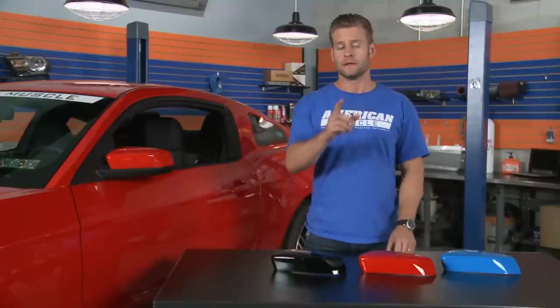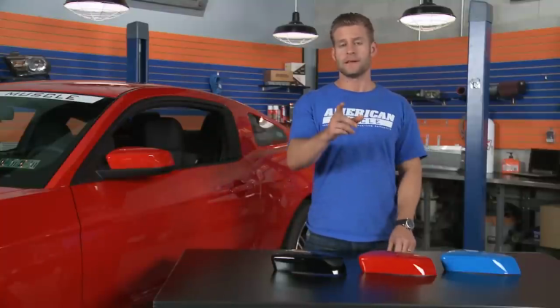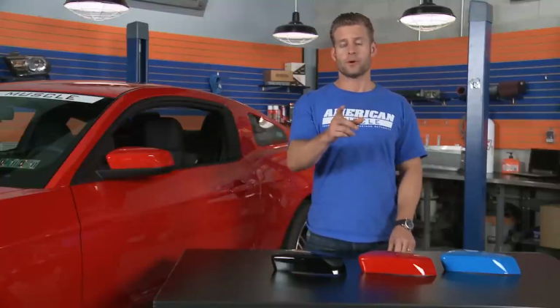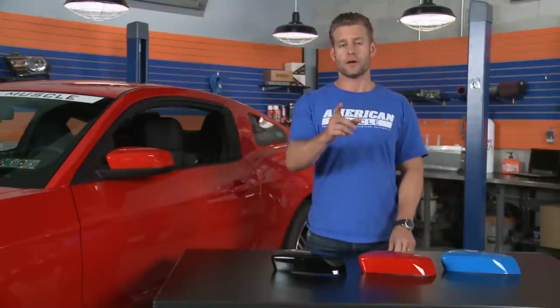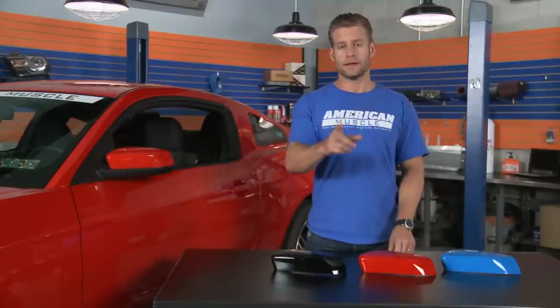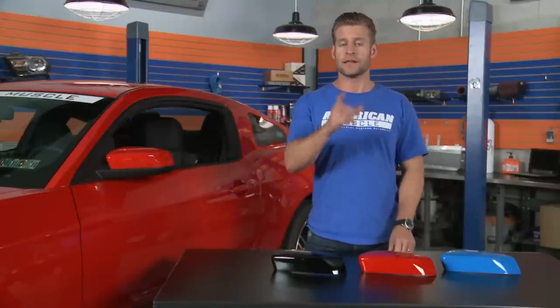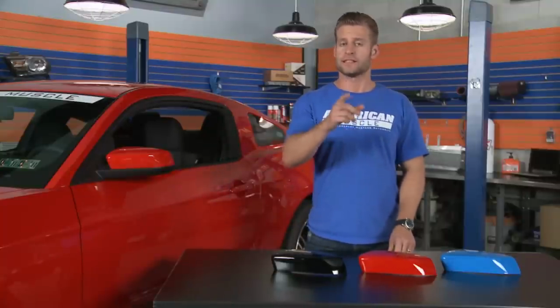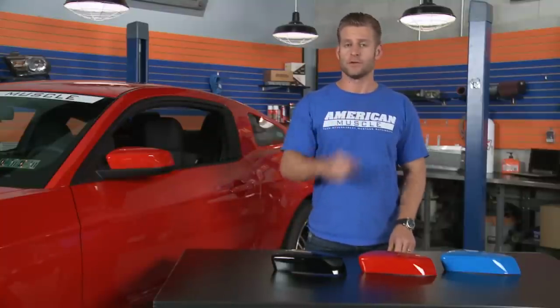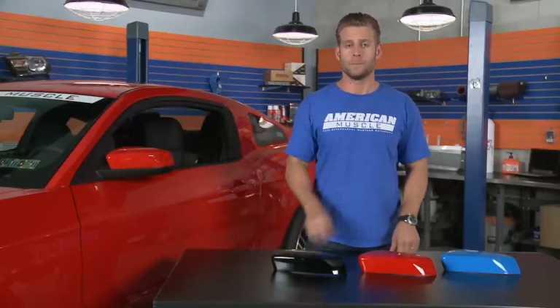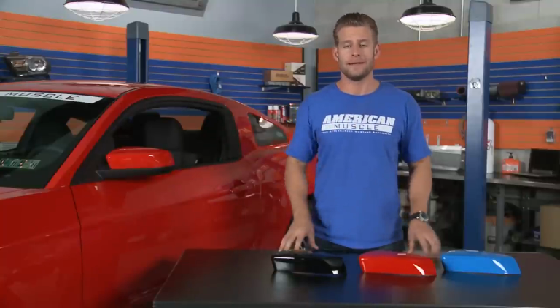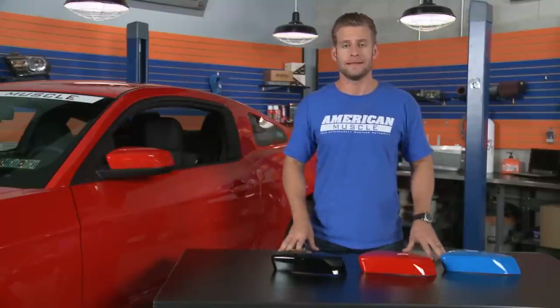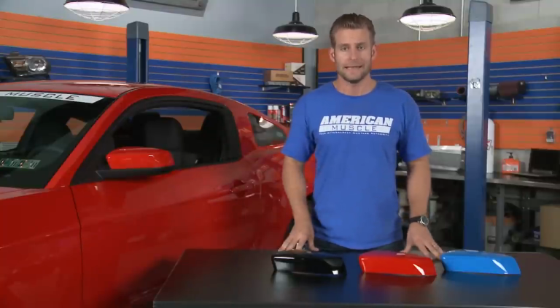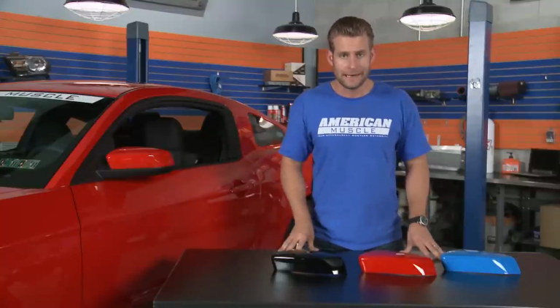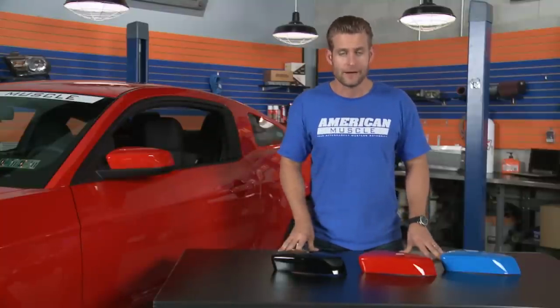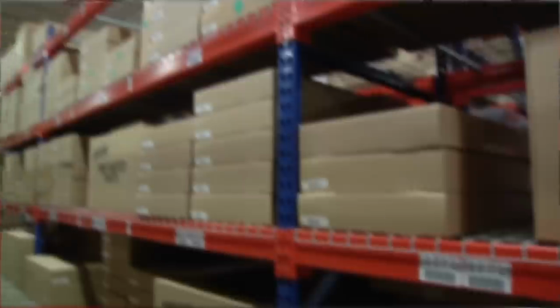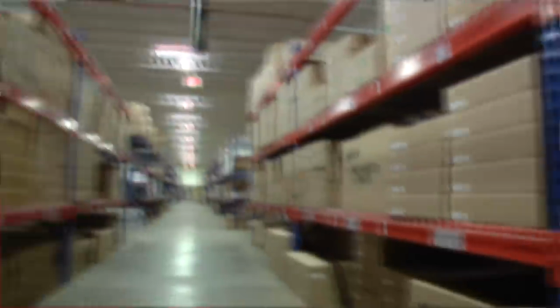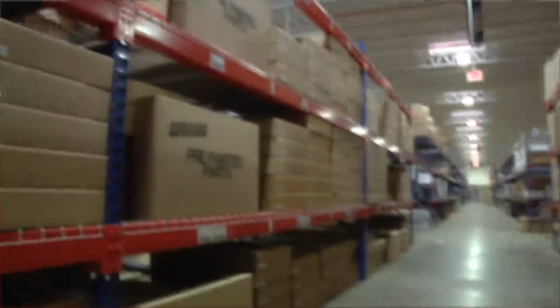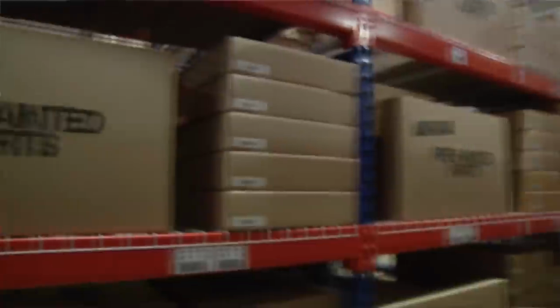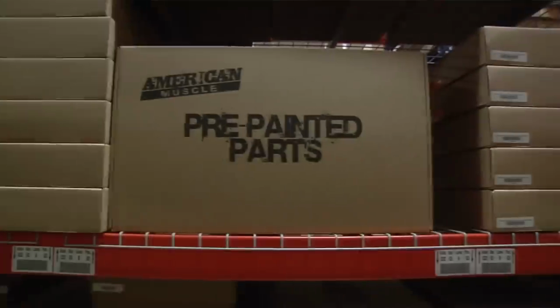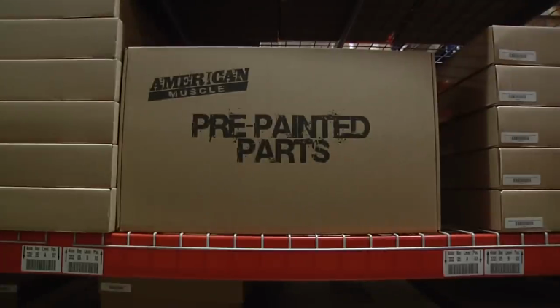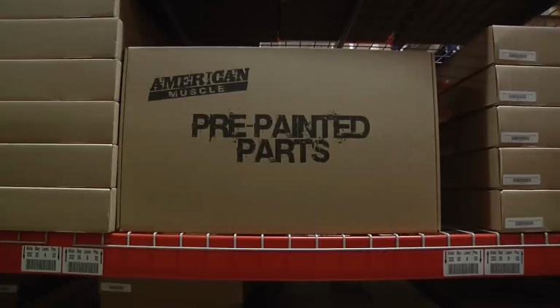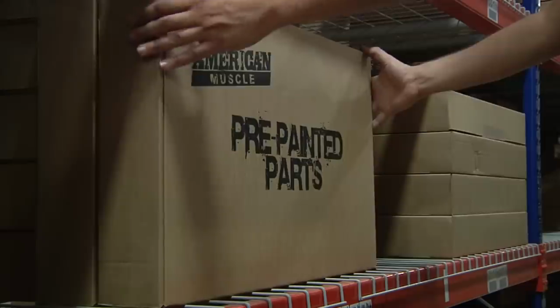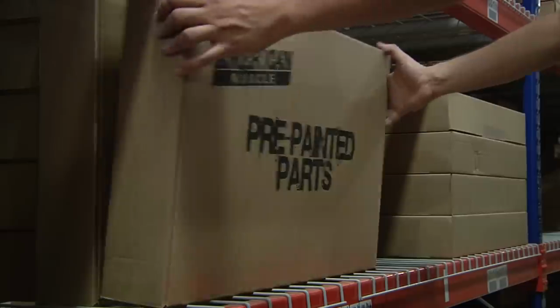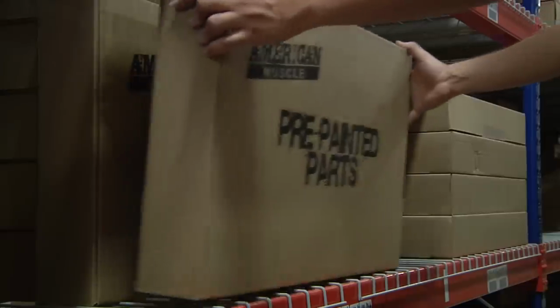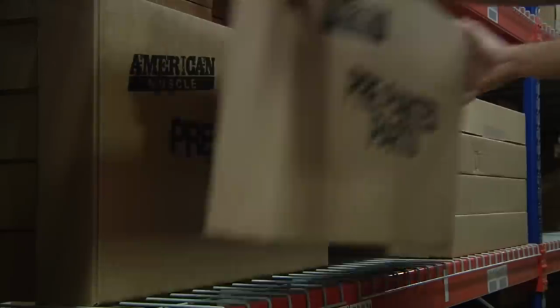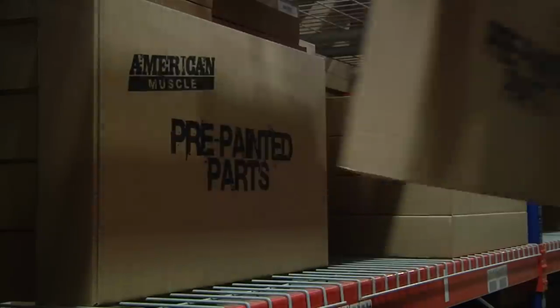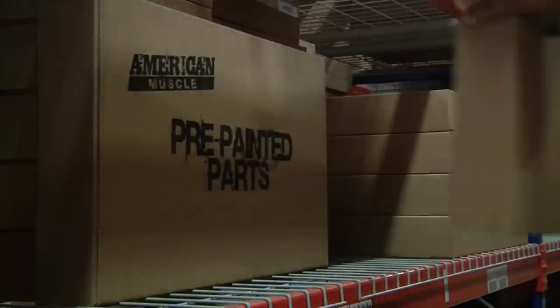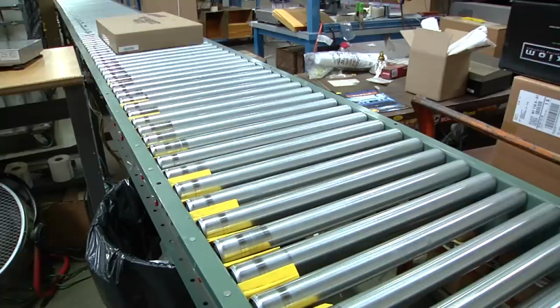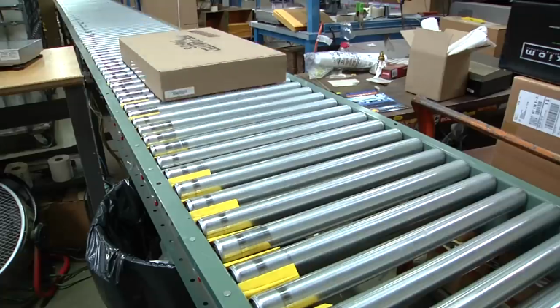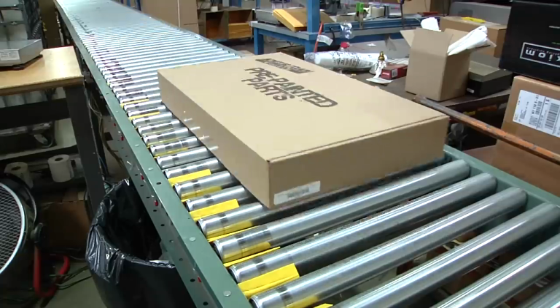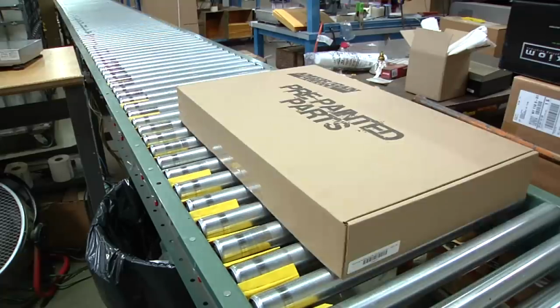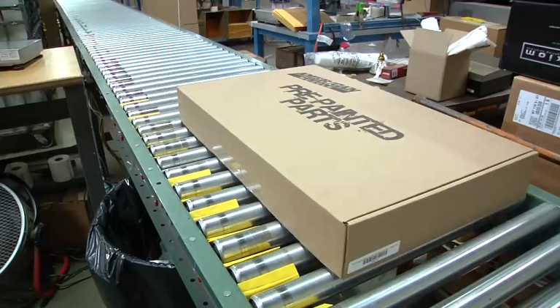The best part is, since we do paint these in house, they're always in stock, ready to be shipped the same day as your order.